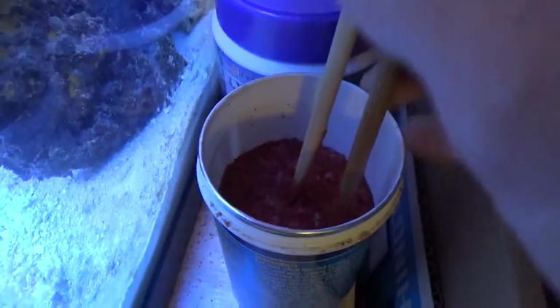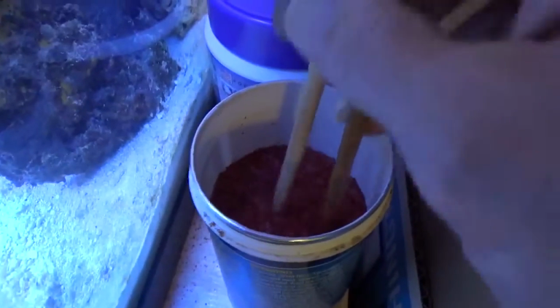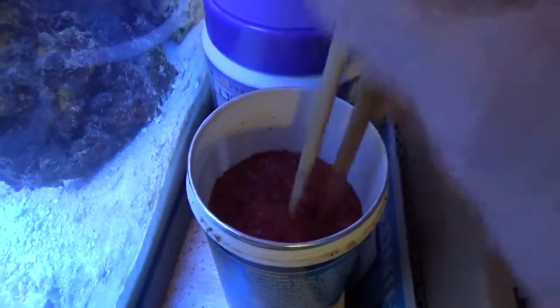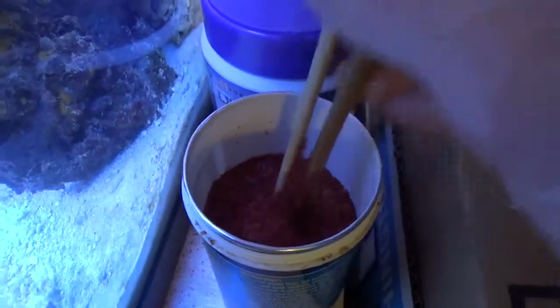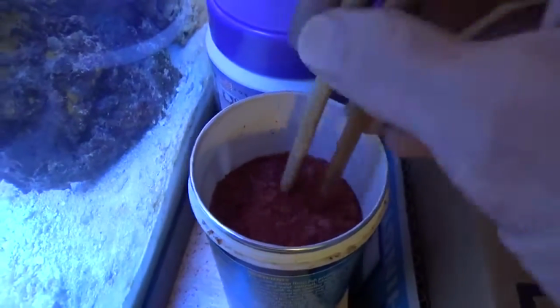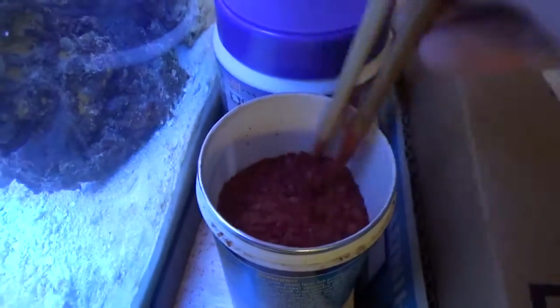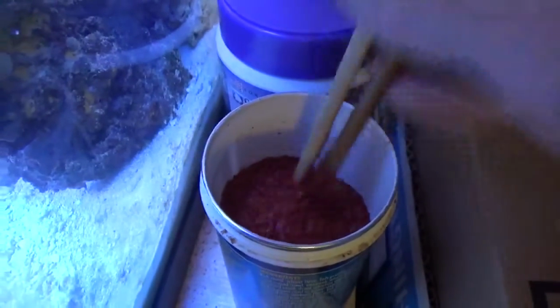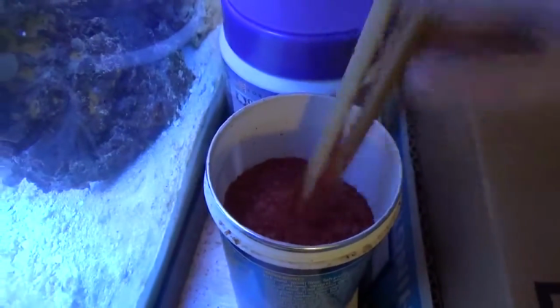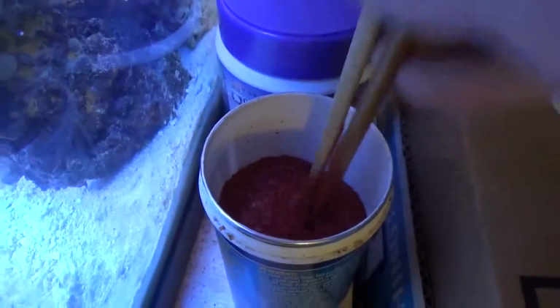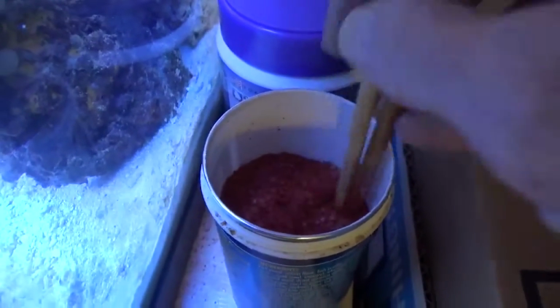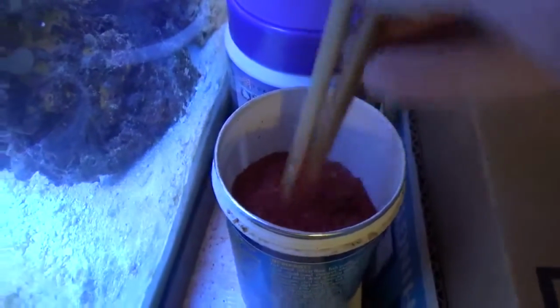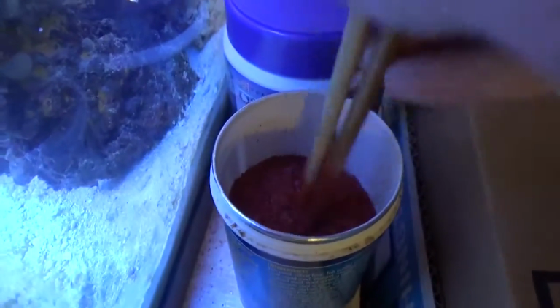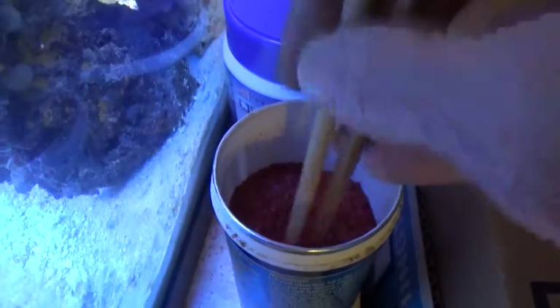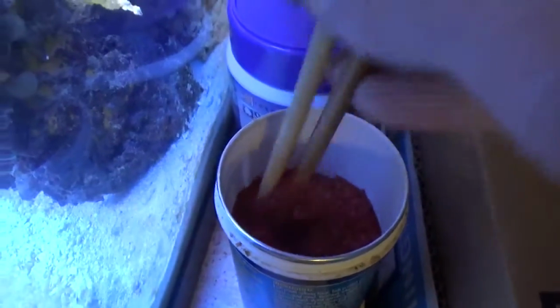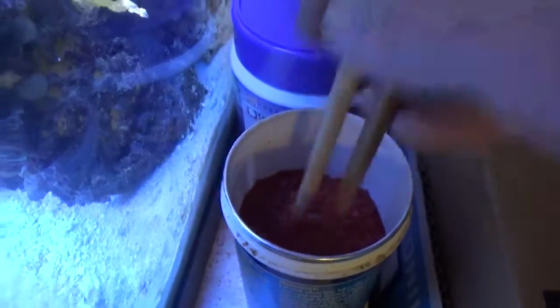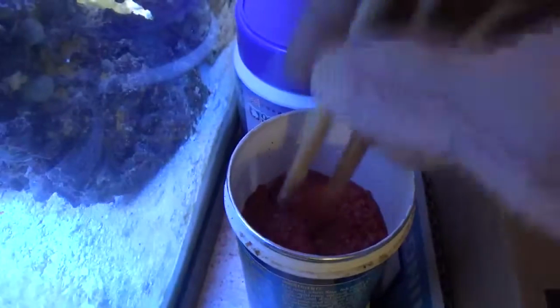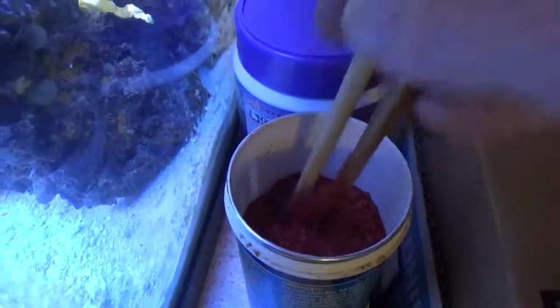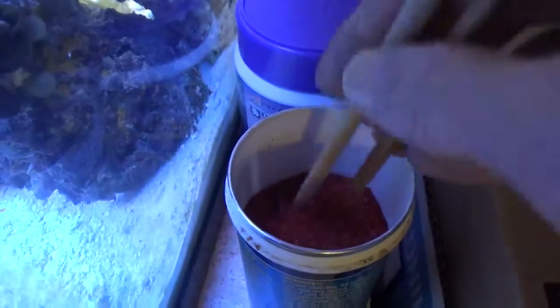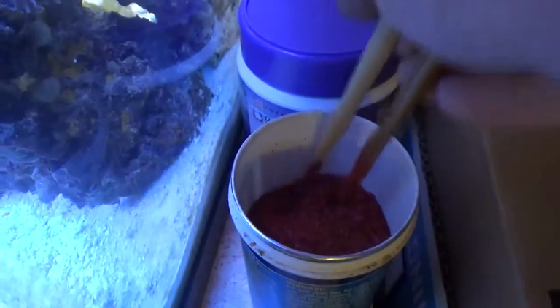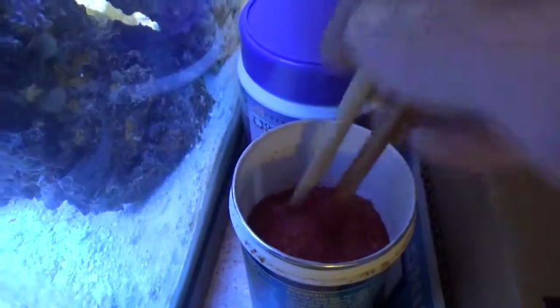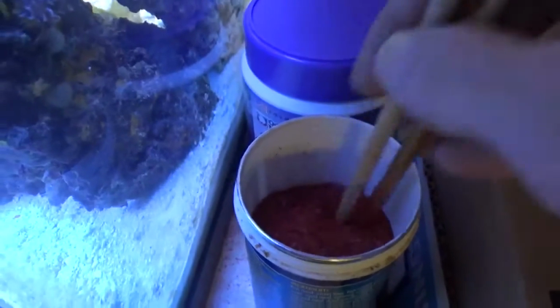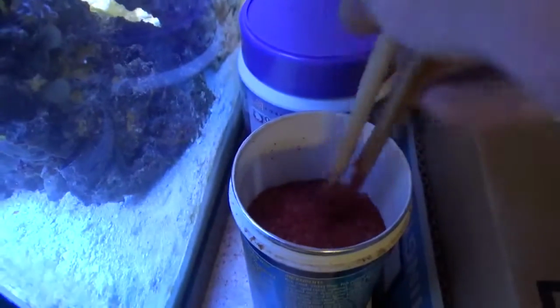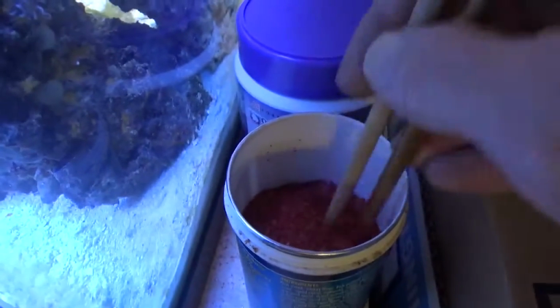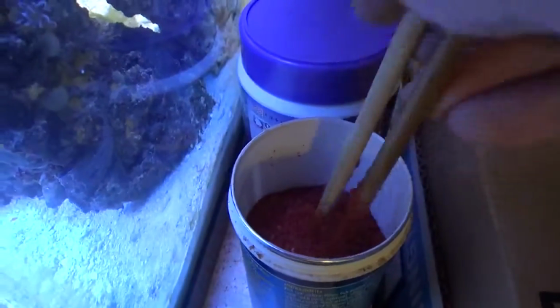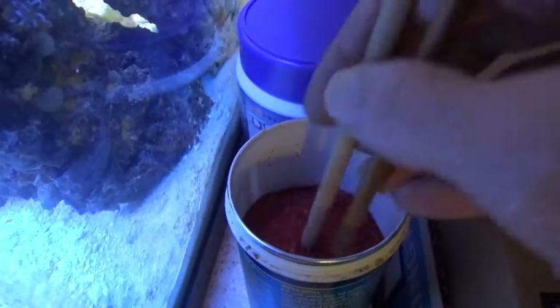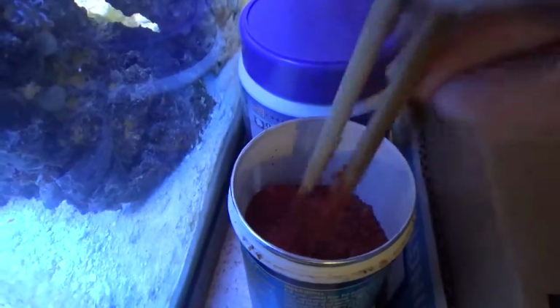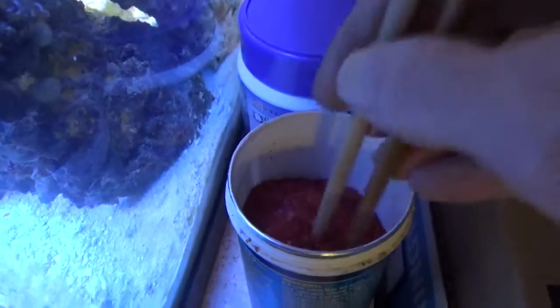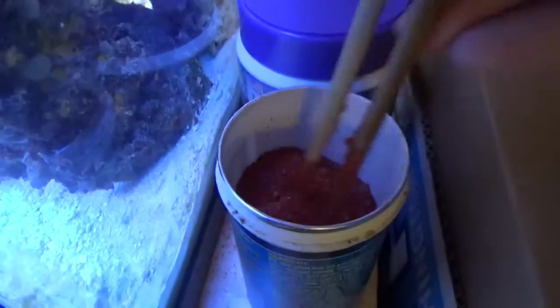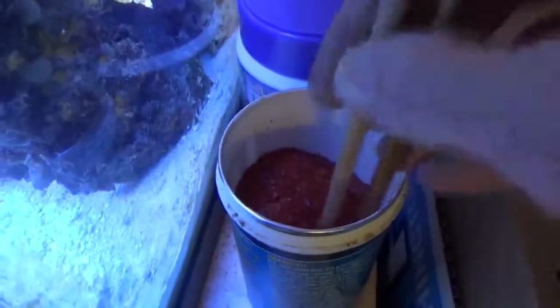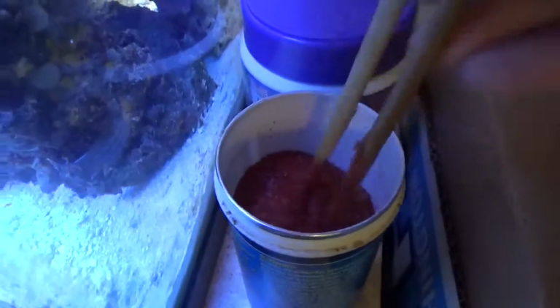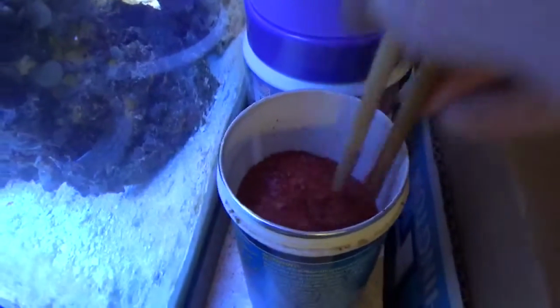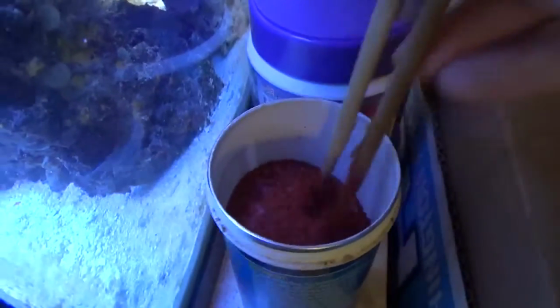The finer the better. Fish like small food, especially plankton feeders.